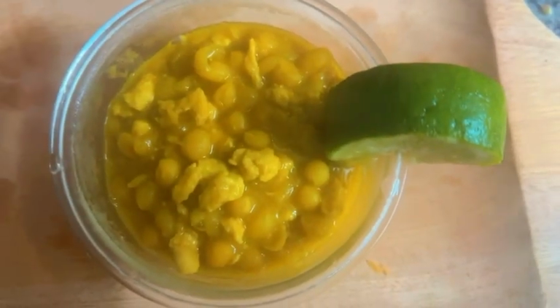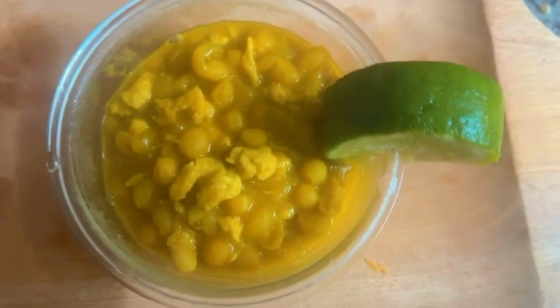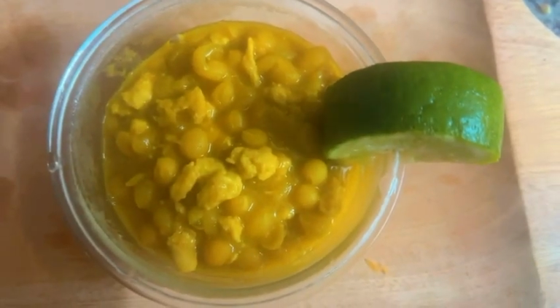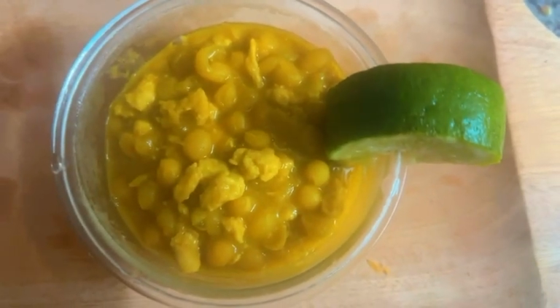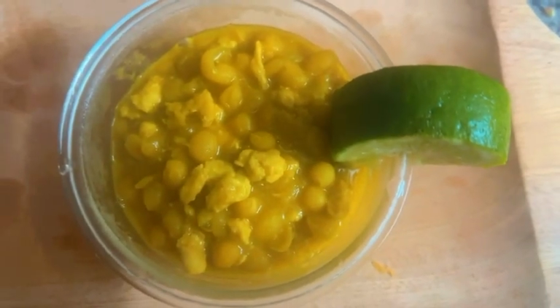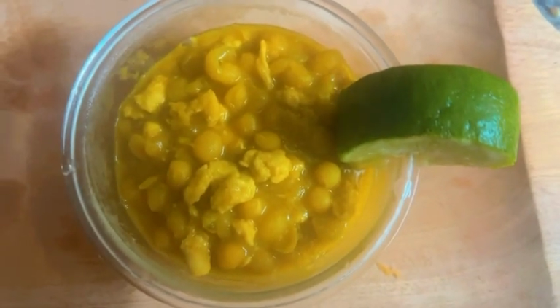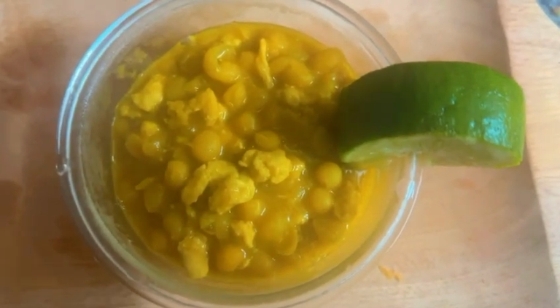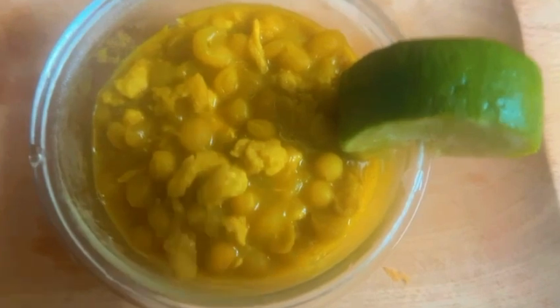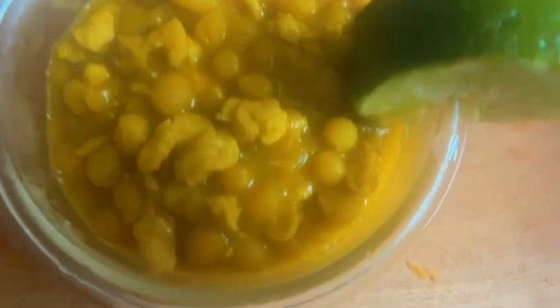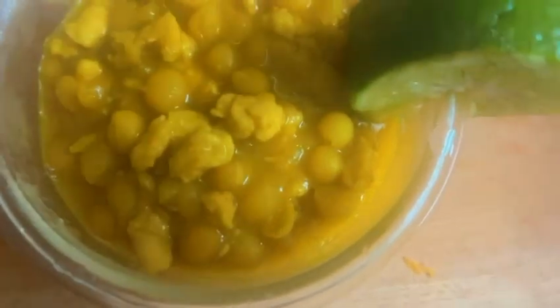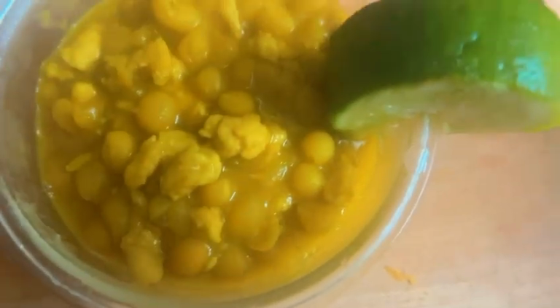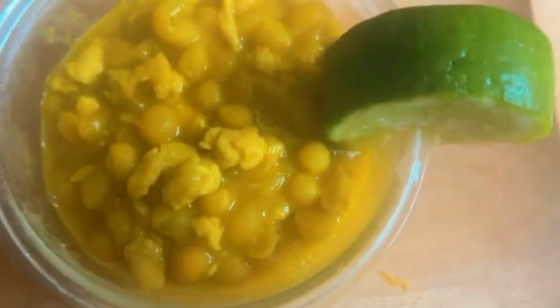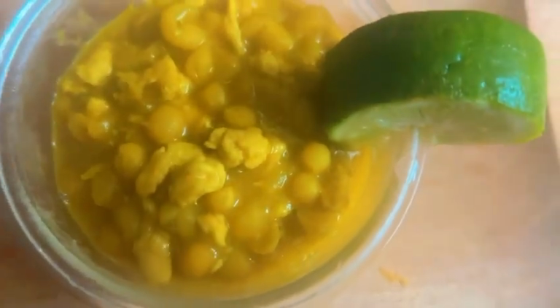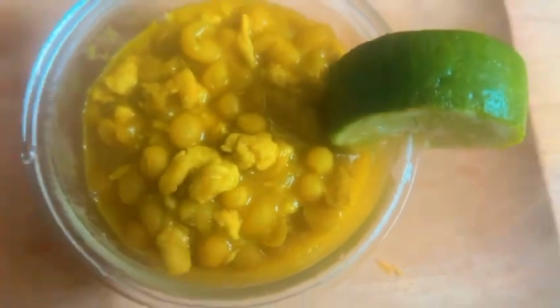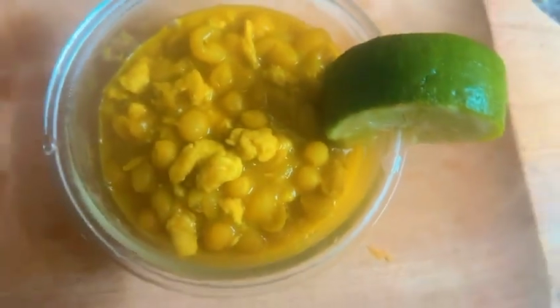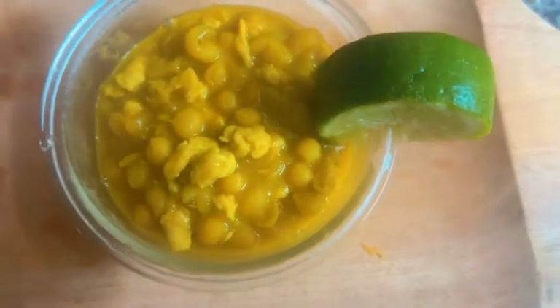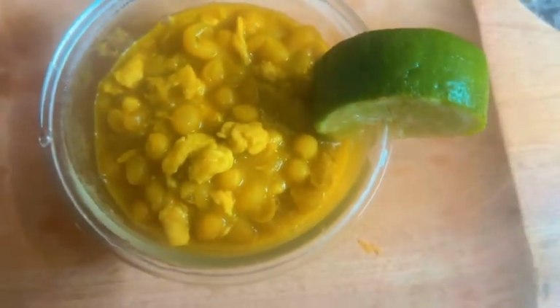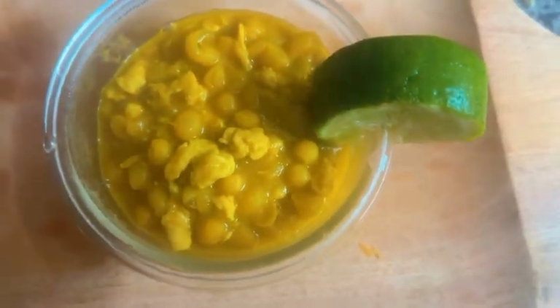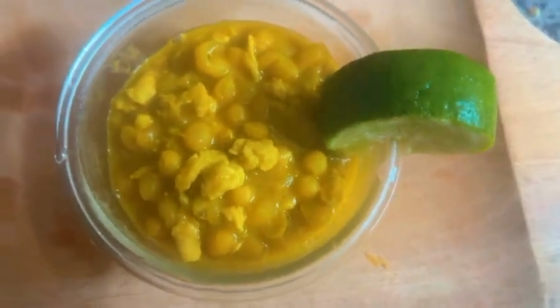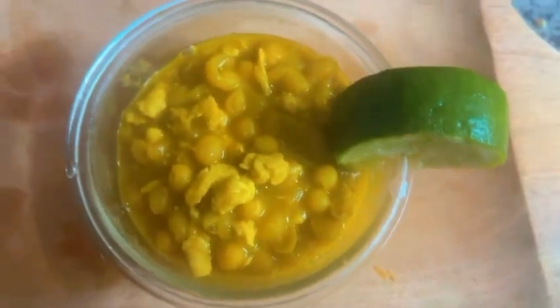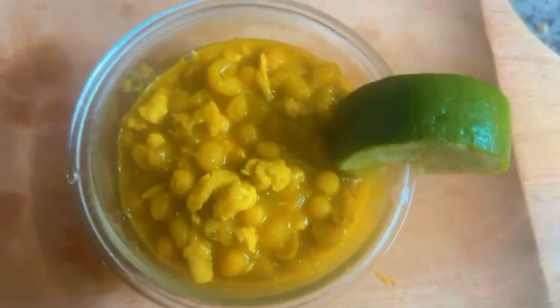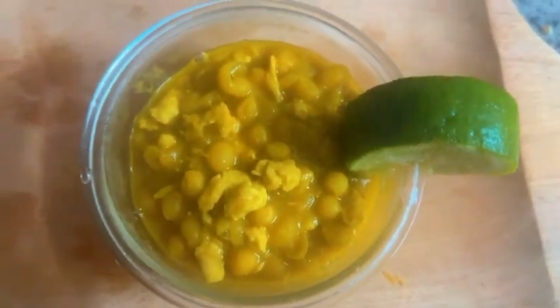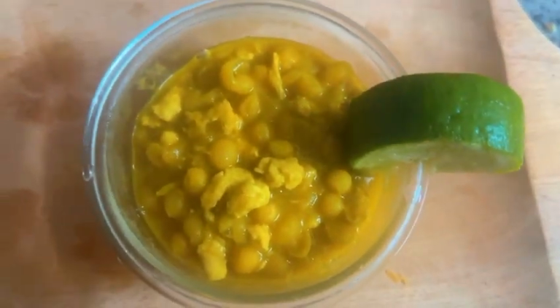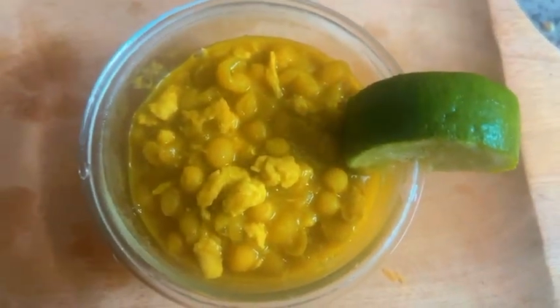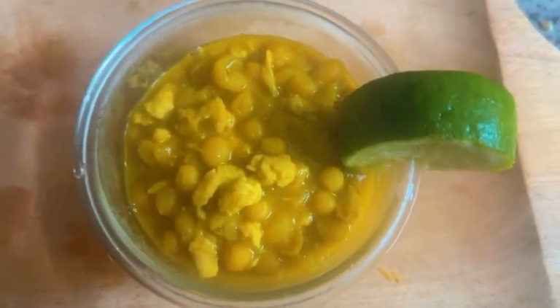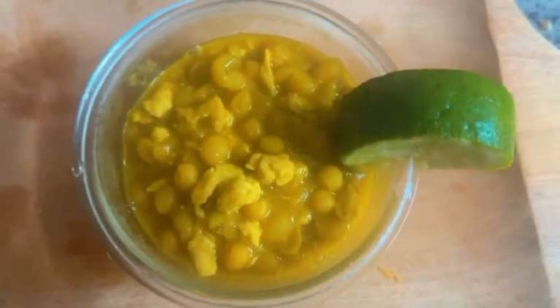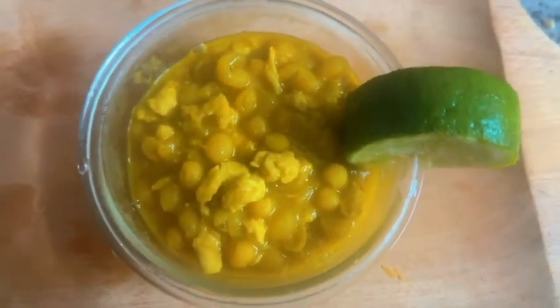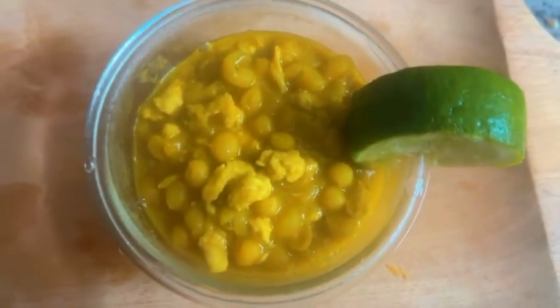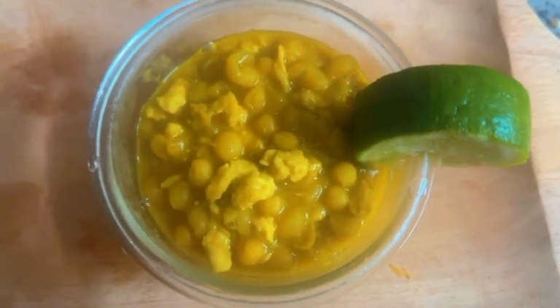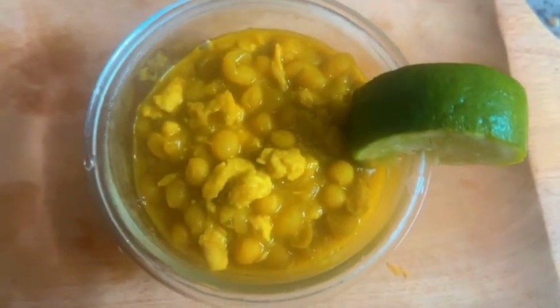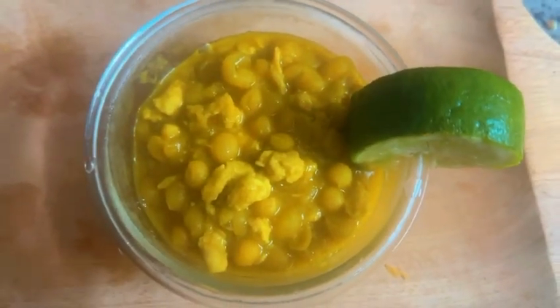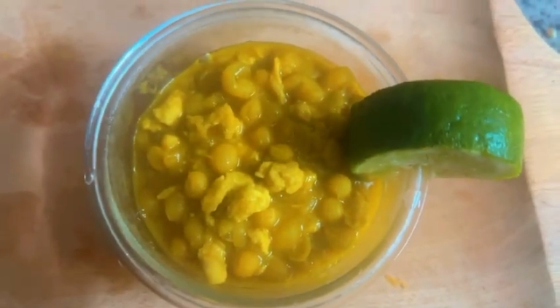You may serve khugni with a slice of lemon, and if you prefer onions then you can top it up with onions as well.